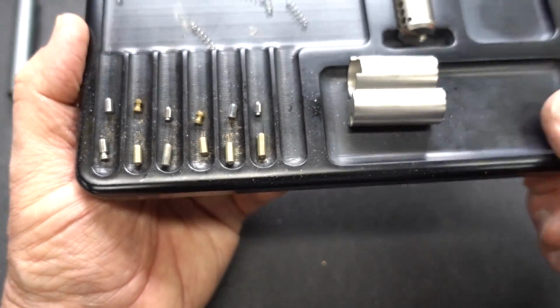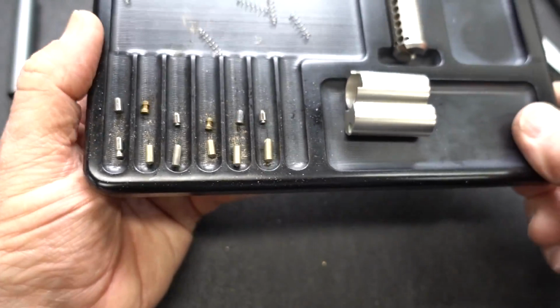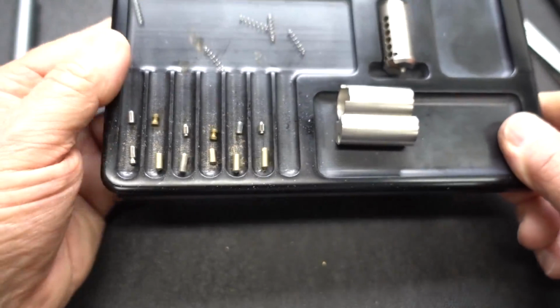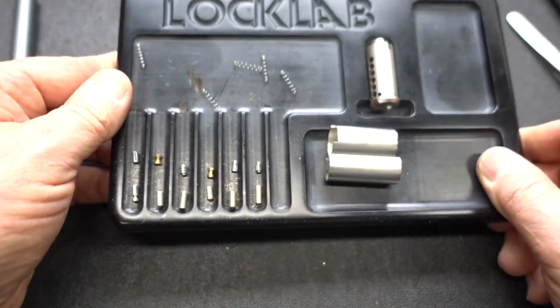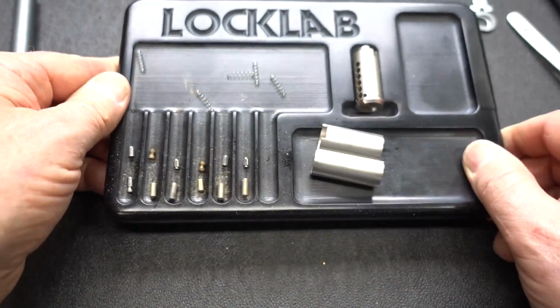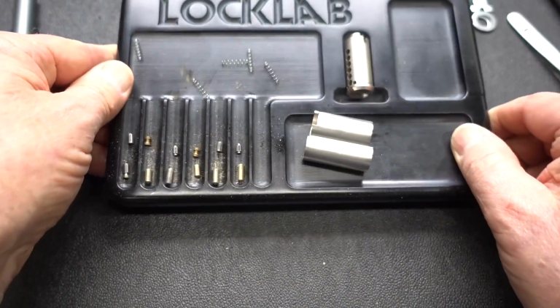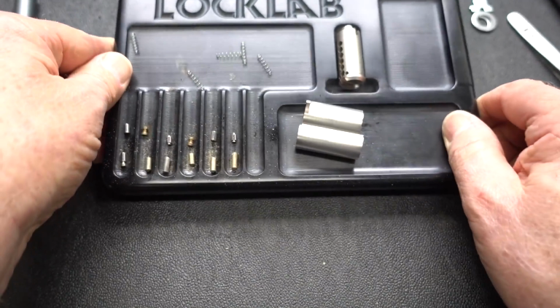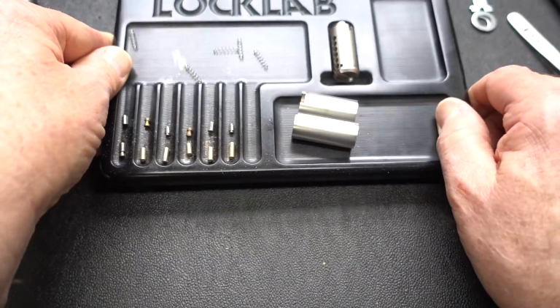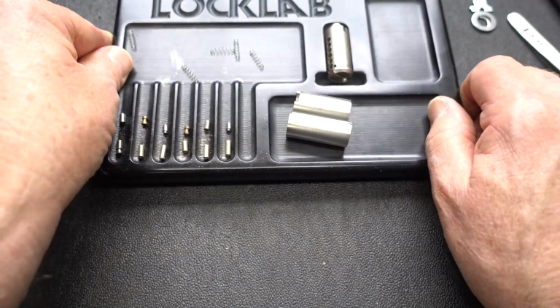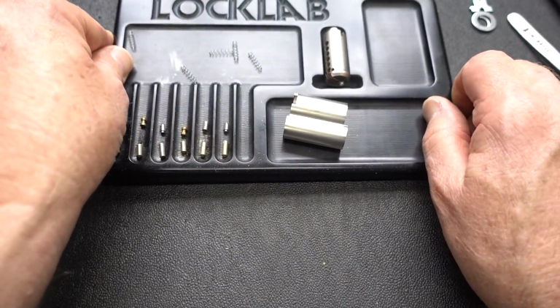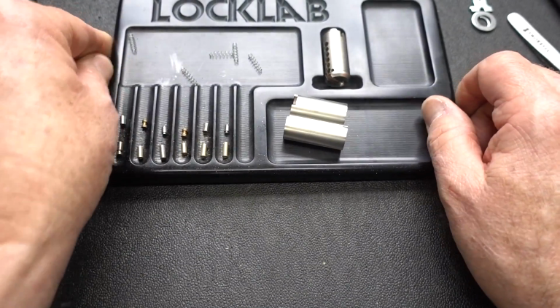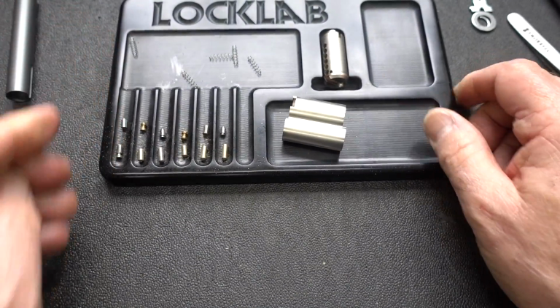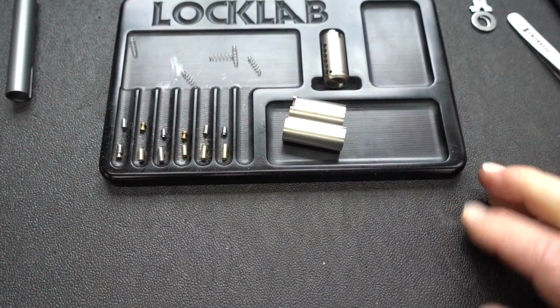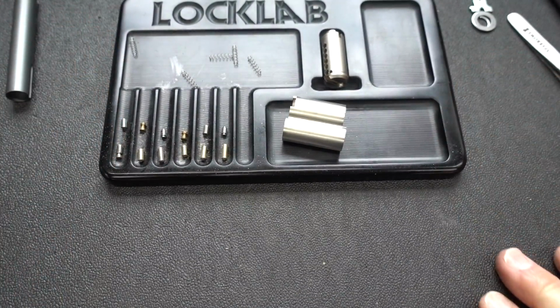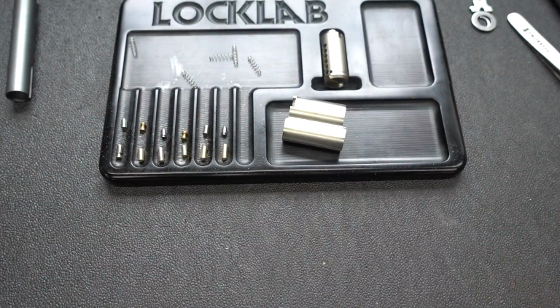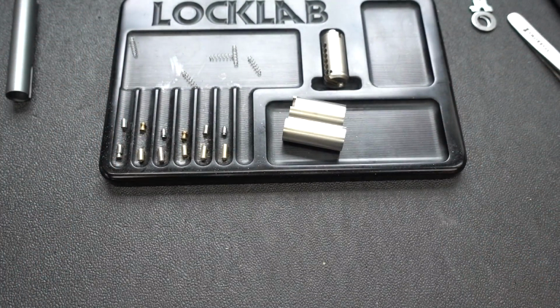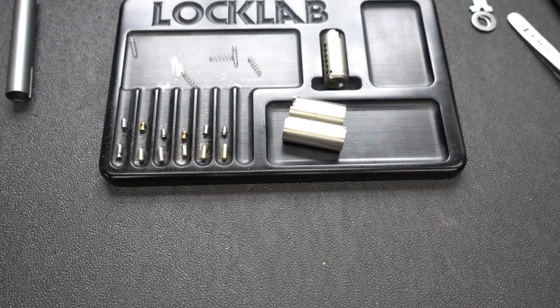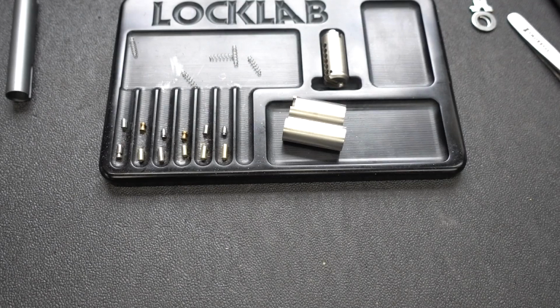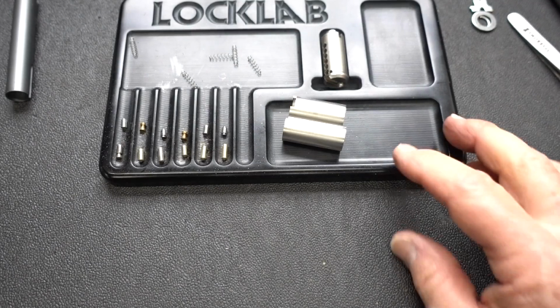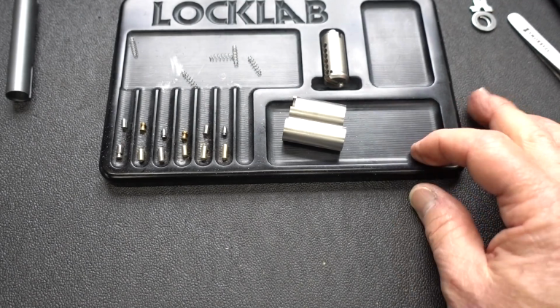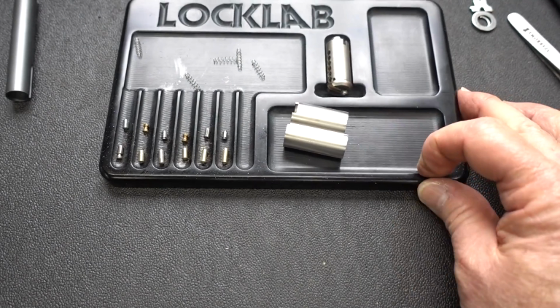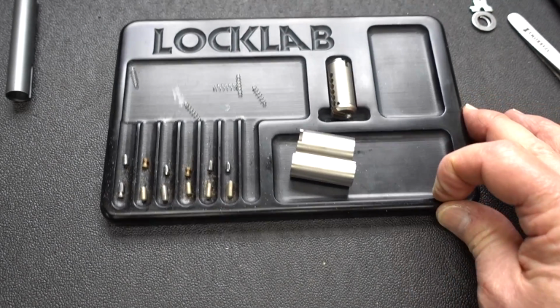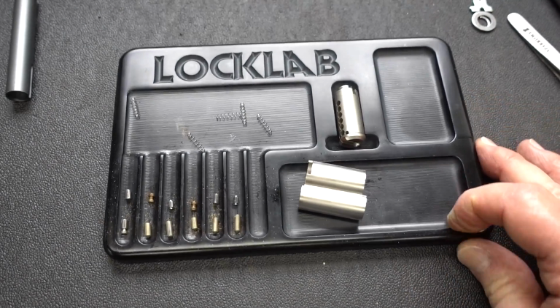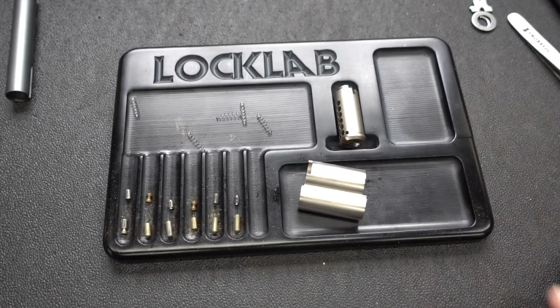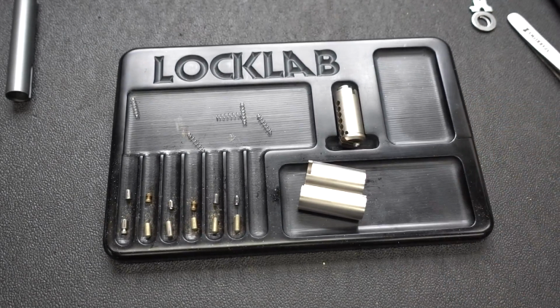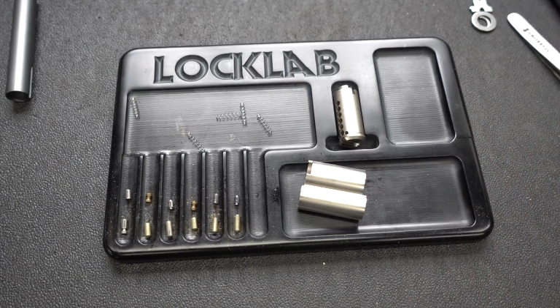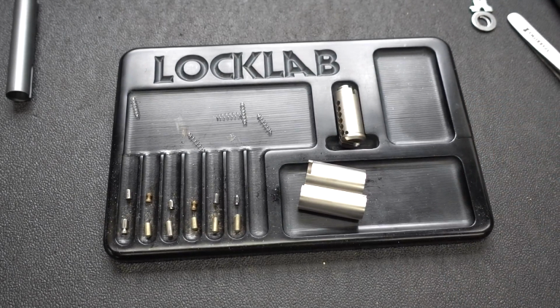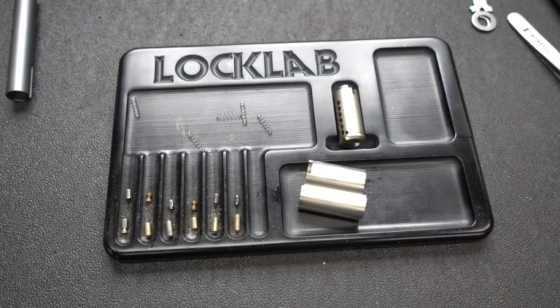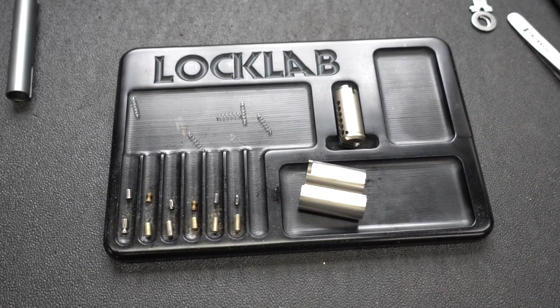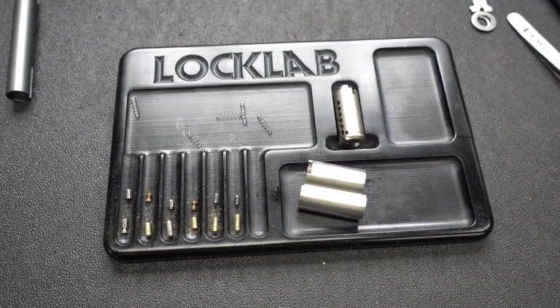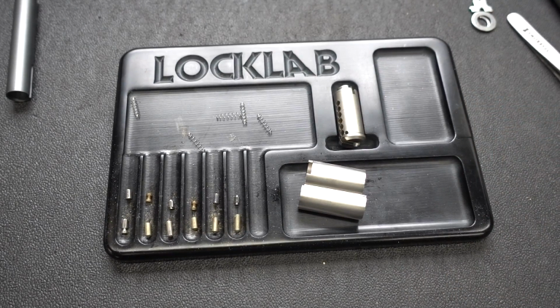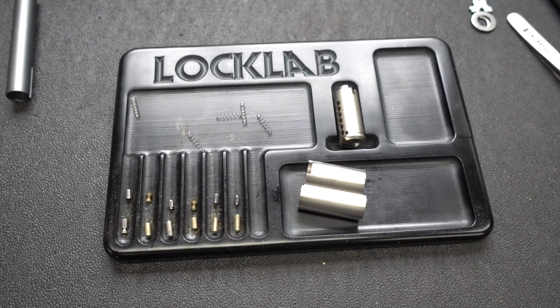Anyway guys, there you go. Appreciate your time. Stay safe - it's illegal. Send them keys, man. That's something I need to lock up. Thanks guys.